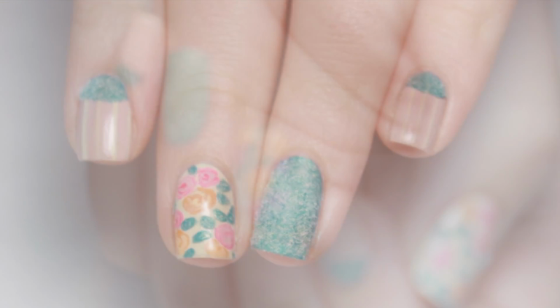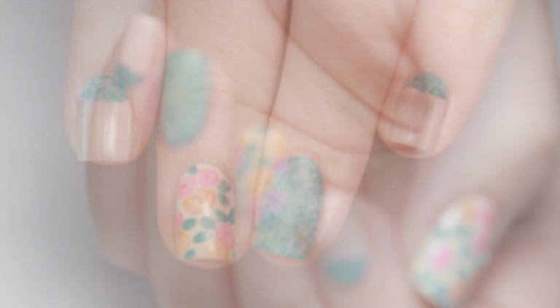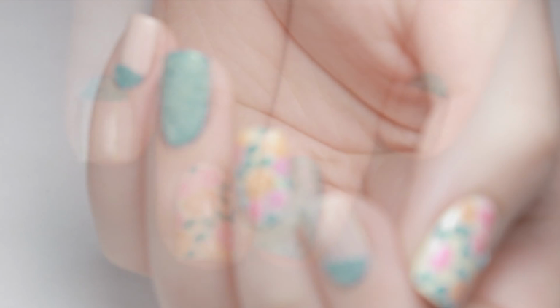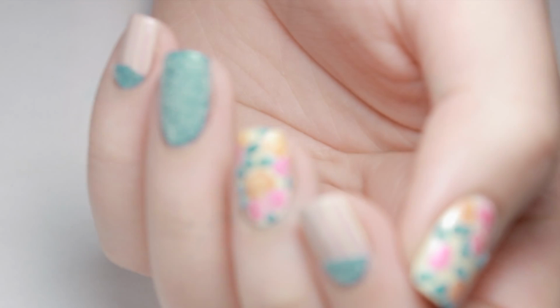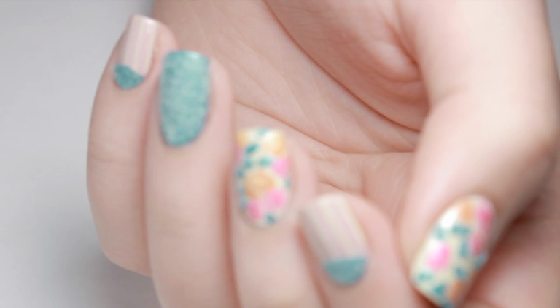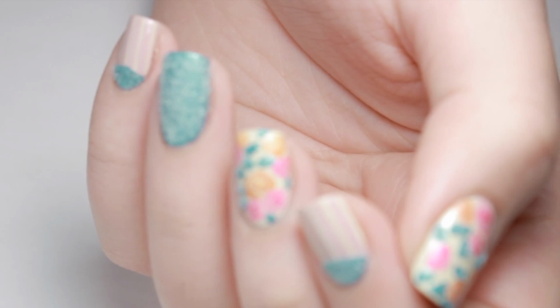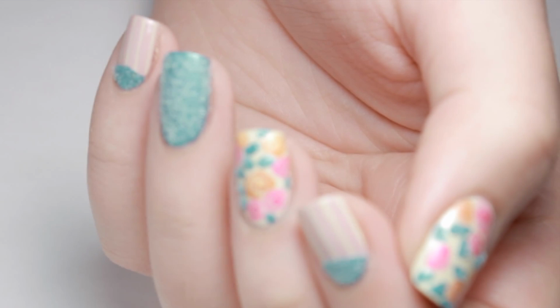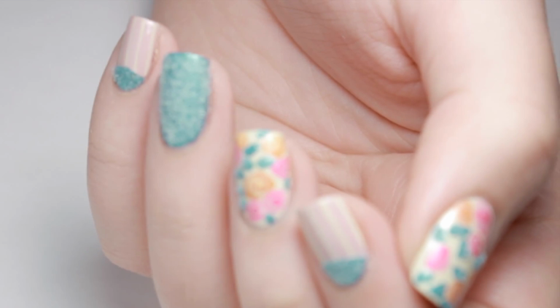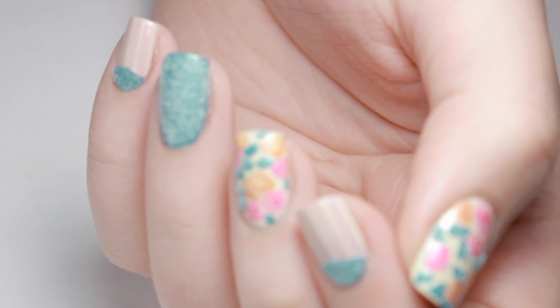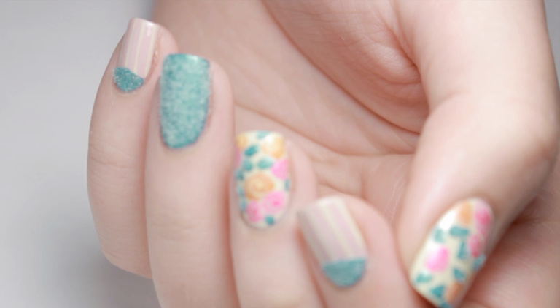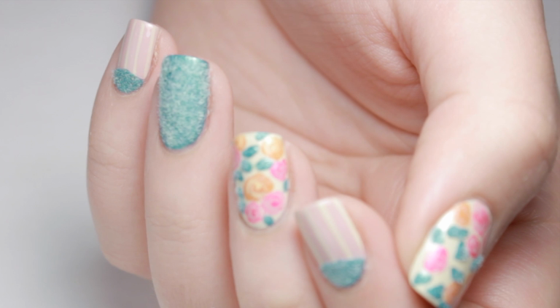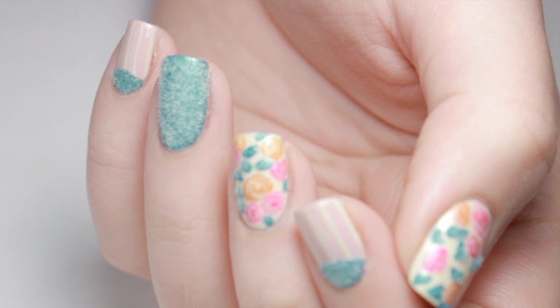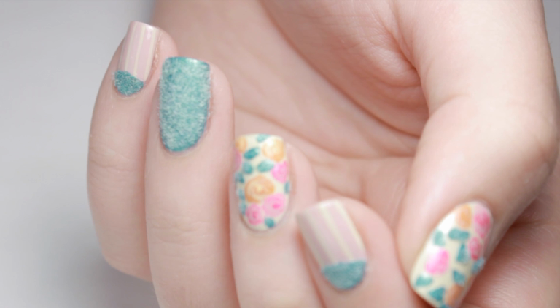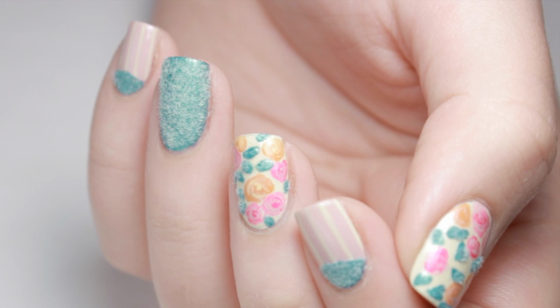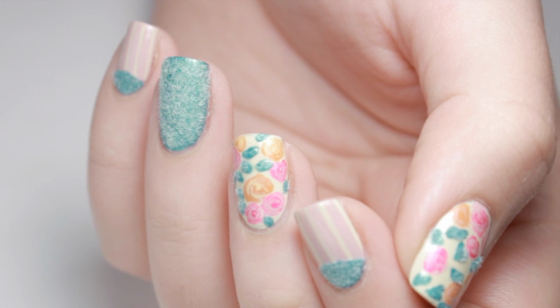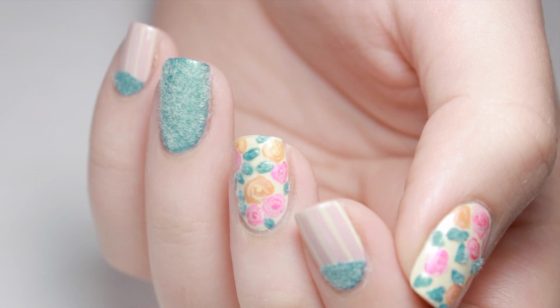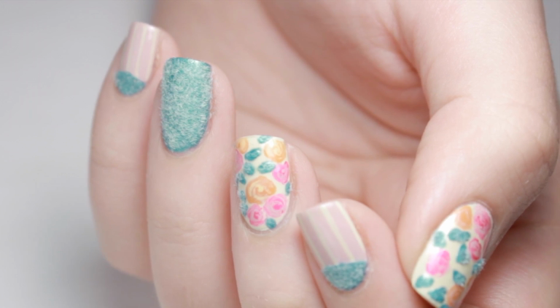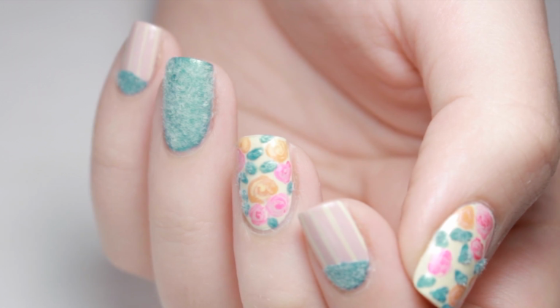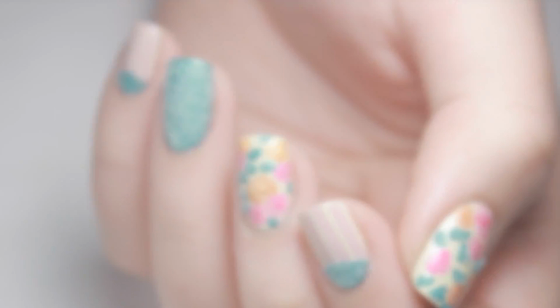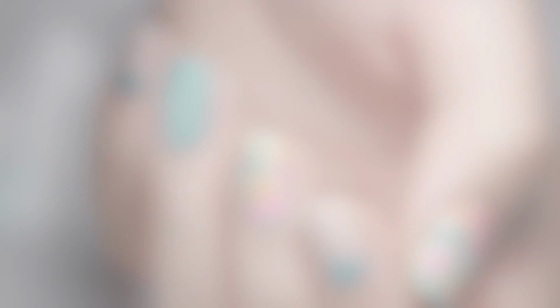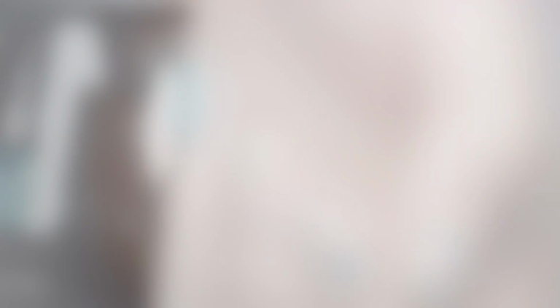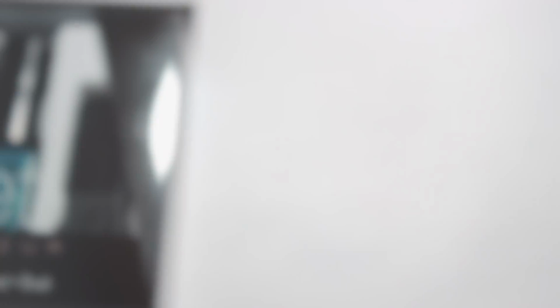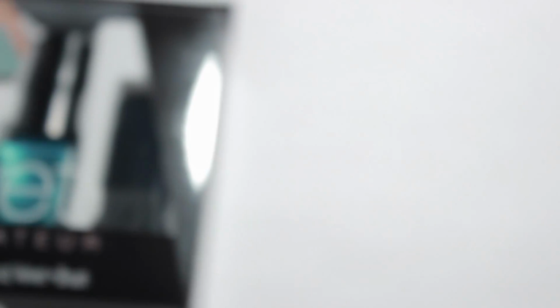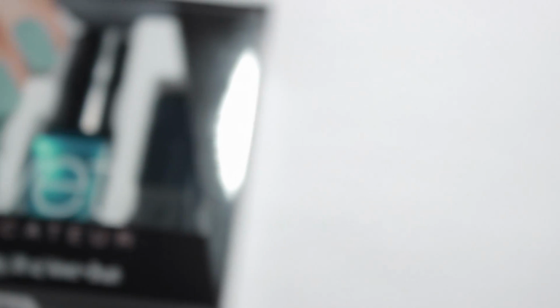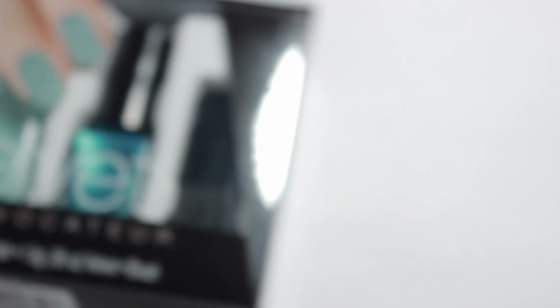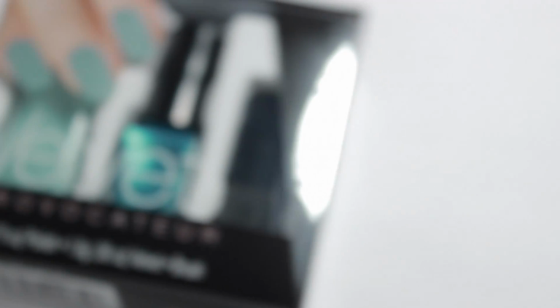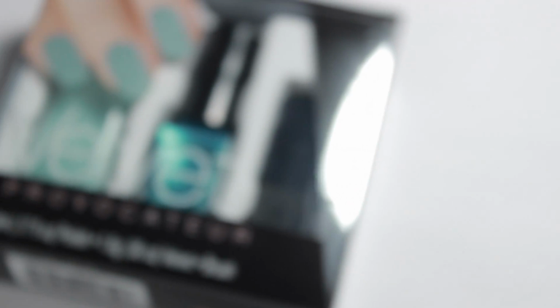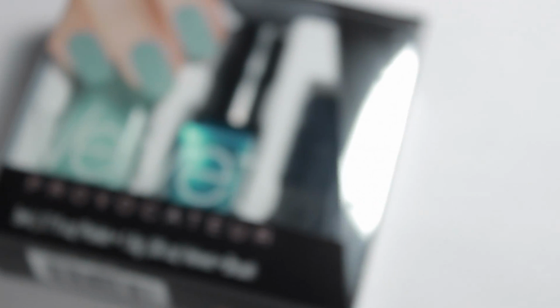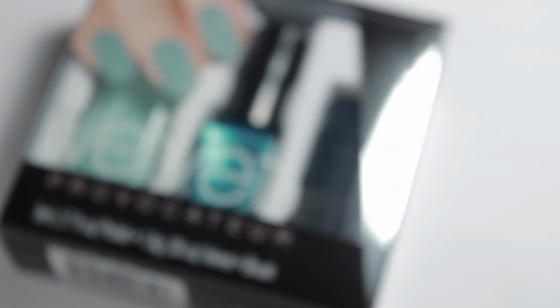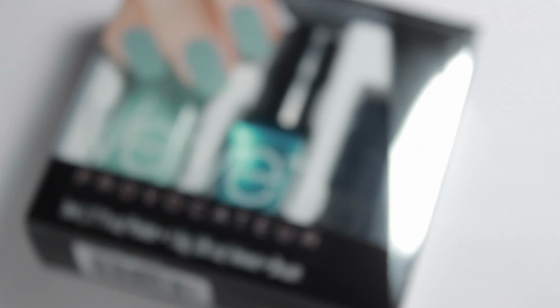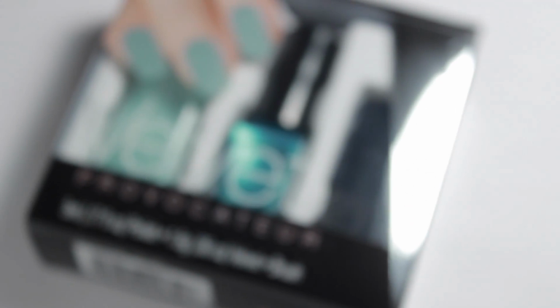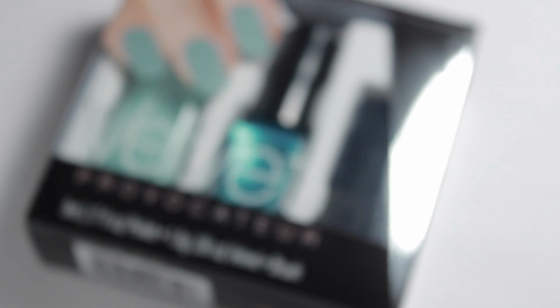In this Pretty Woman tutorial, I will show you how to recreate this fuzzy floral design featuring the Velvet Provocateur kit.